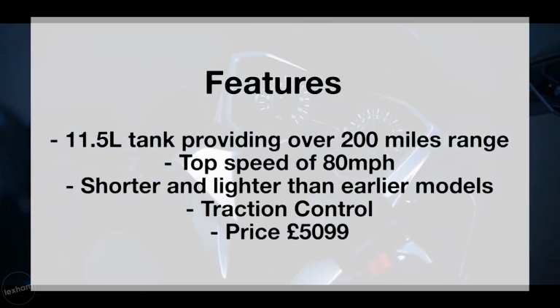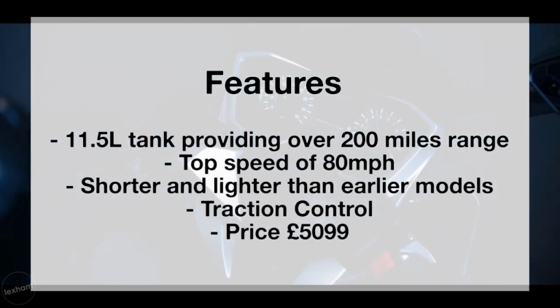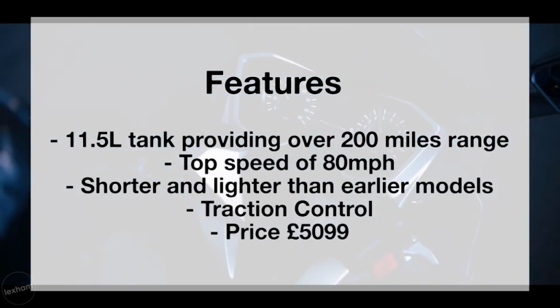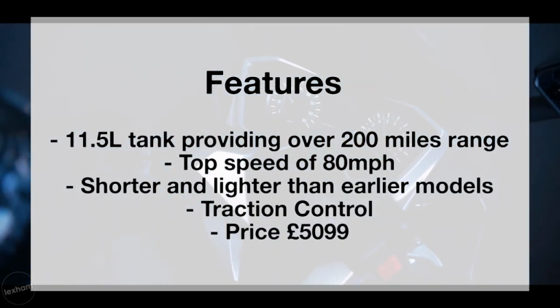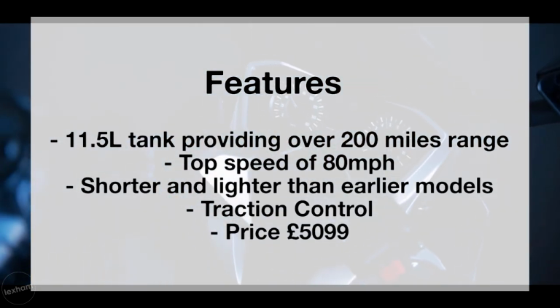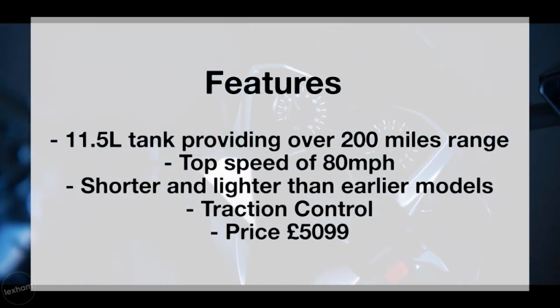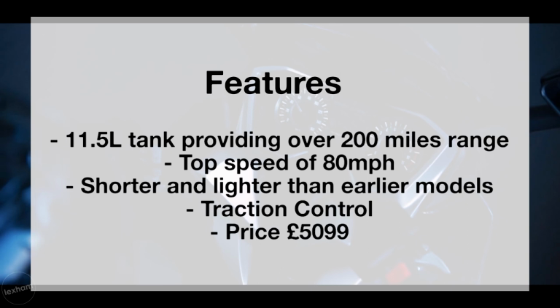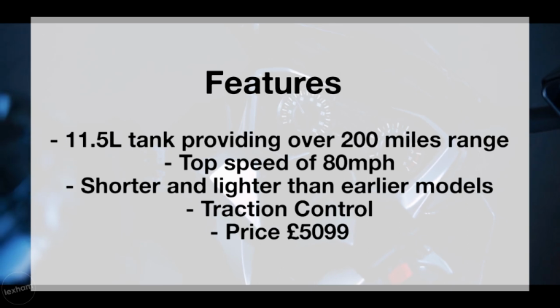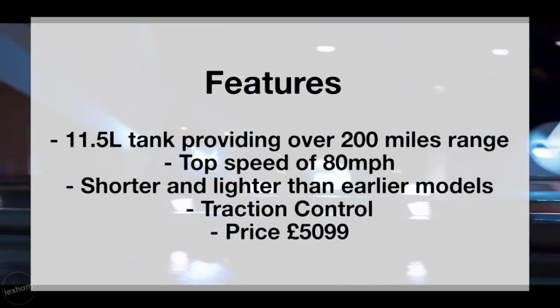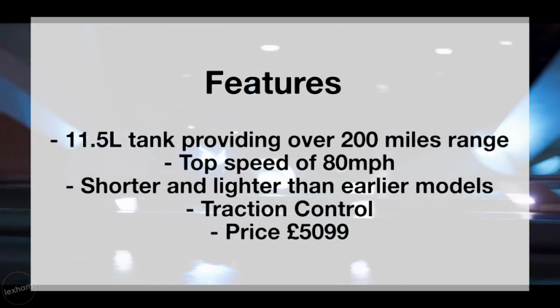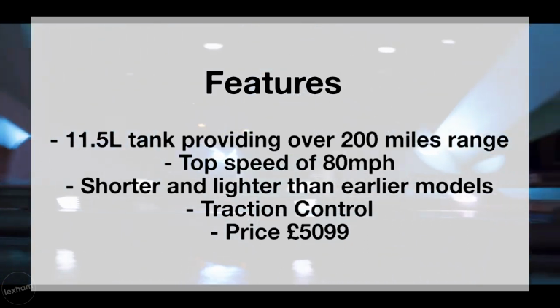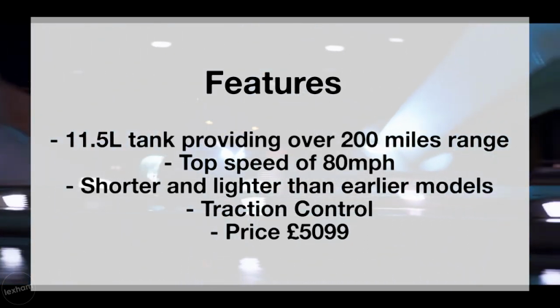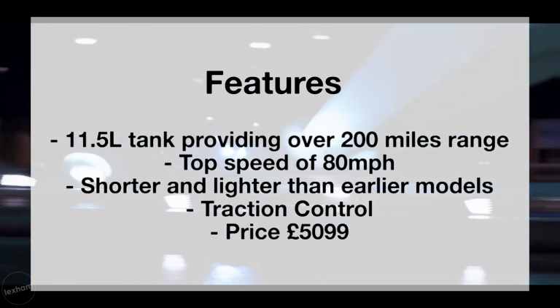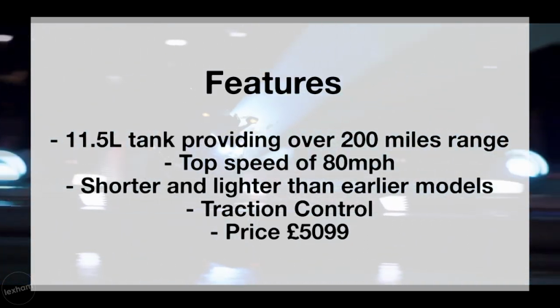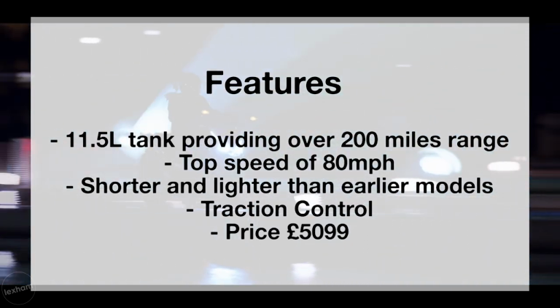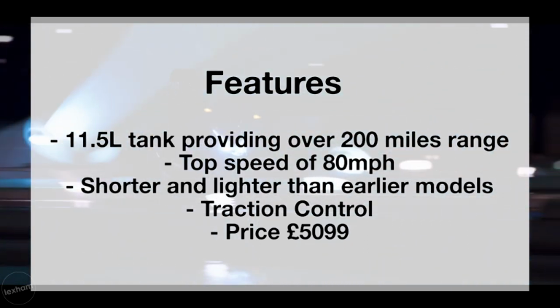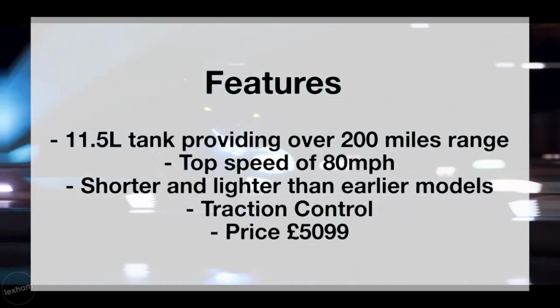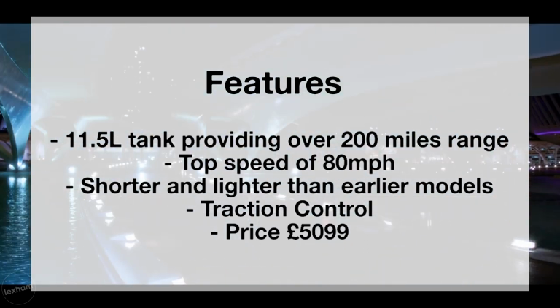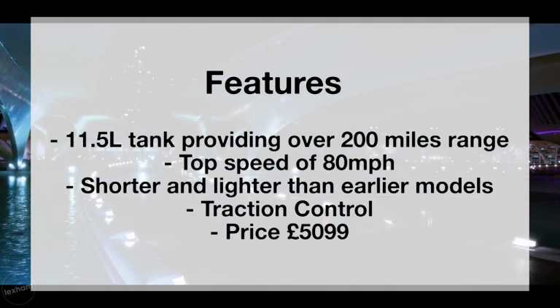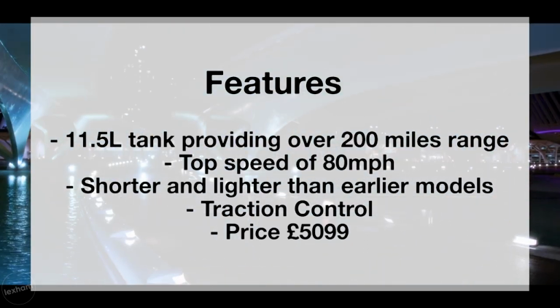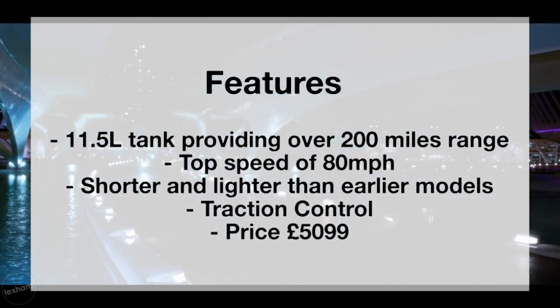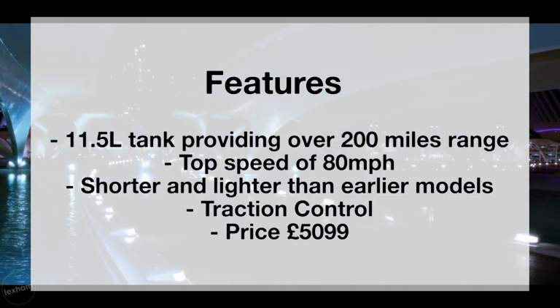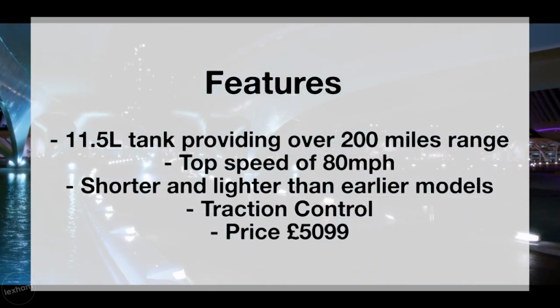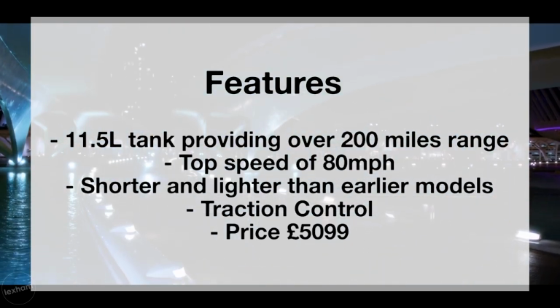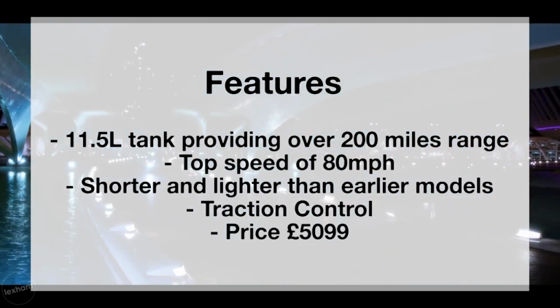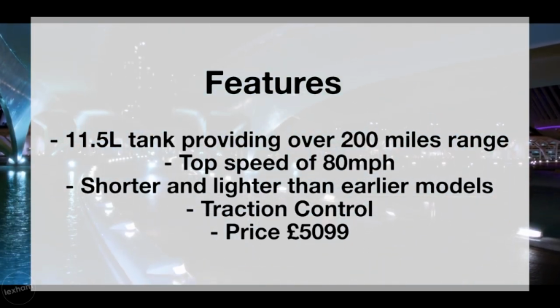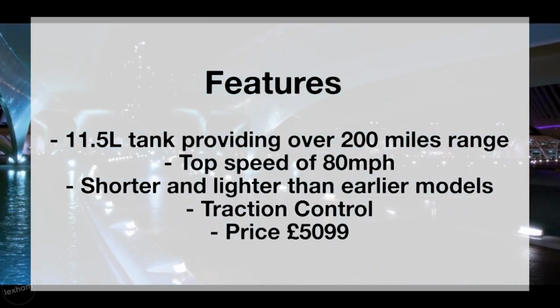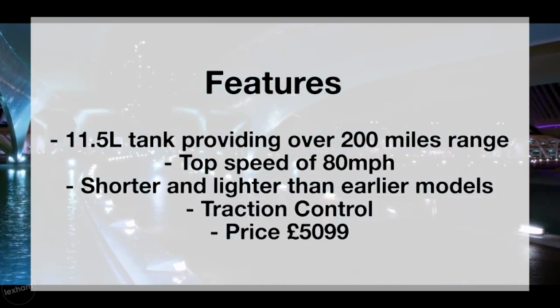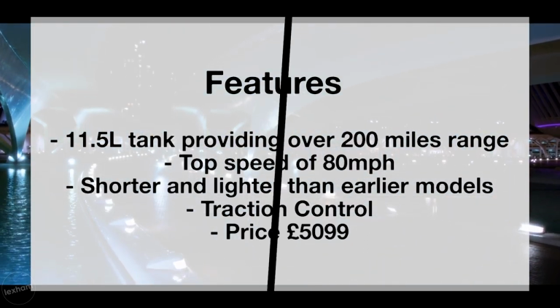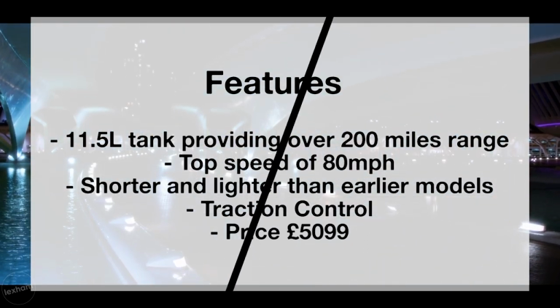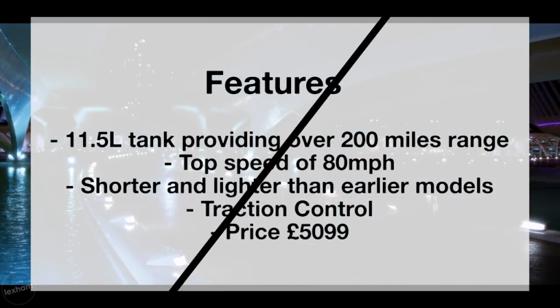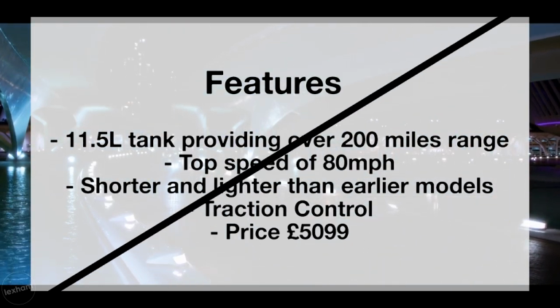The key feature is it comes with the typical traction control which Honda offer, which is very useful in winter.